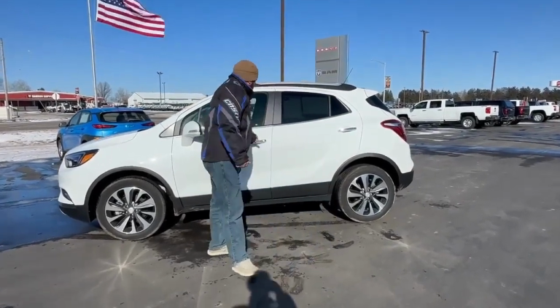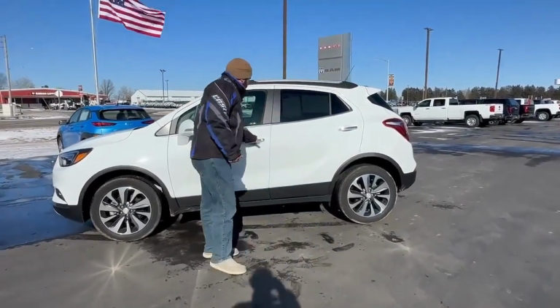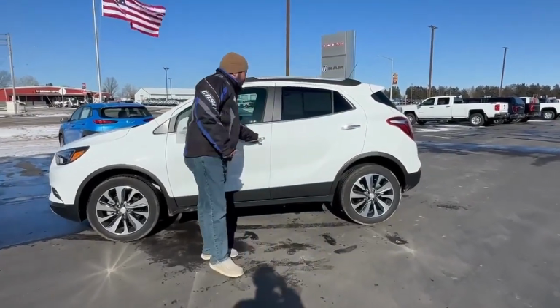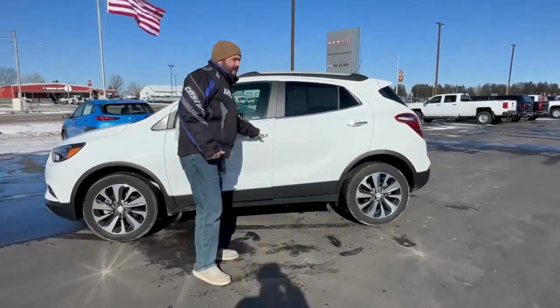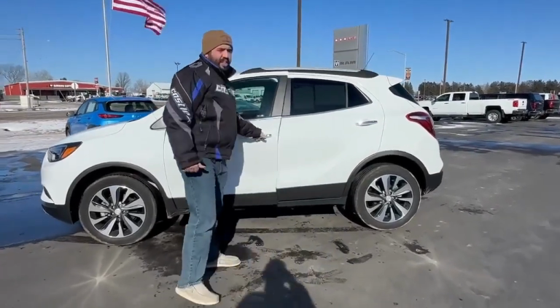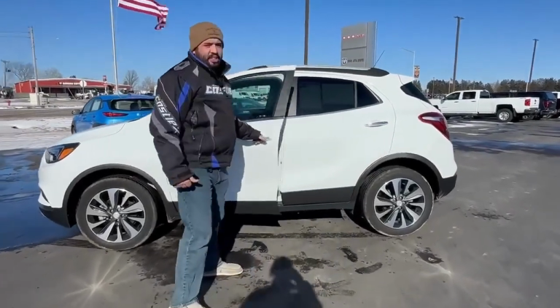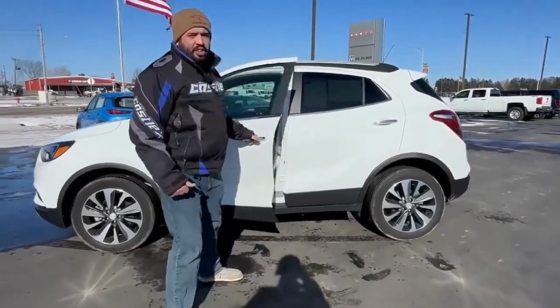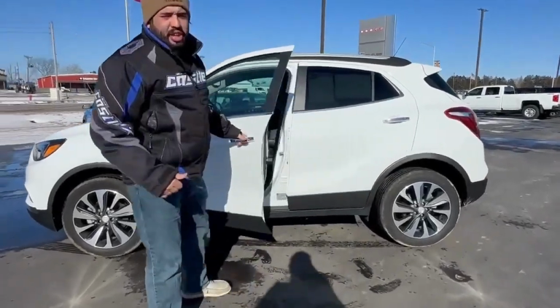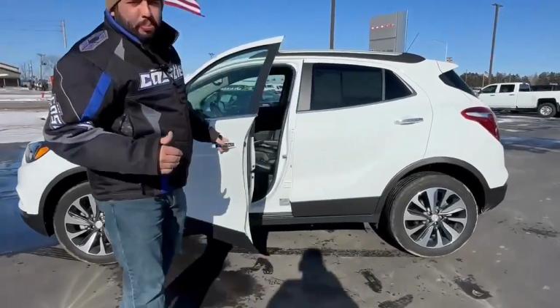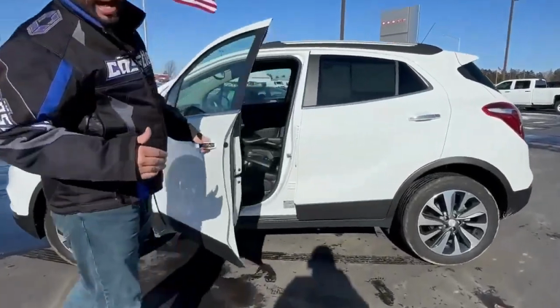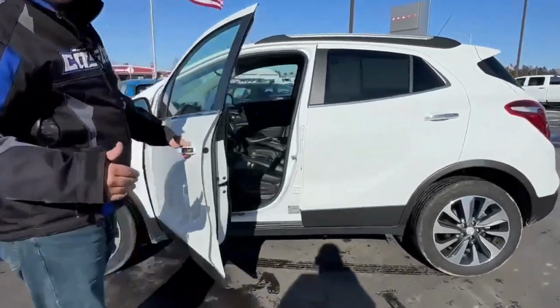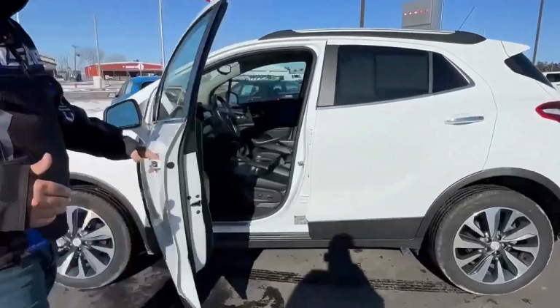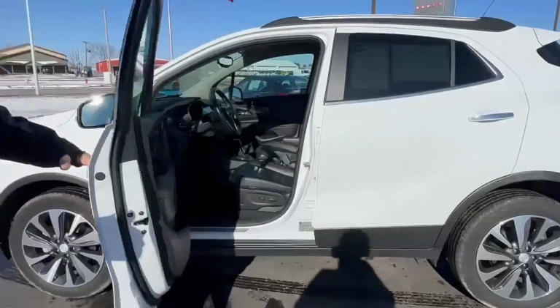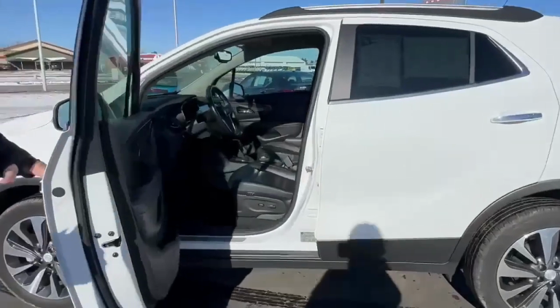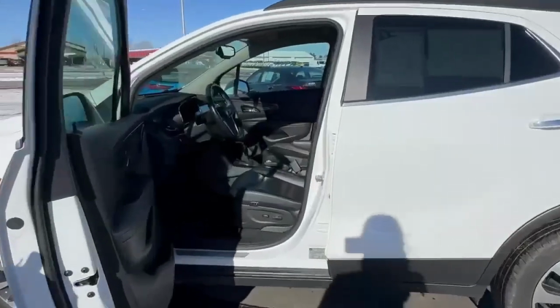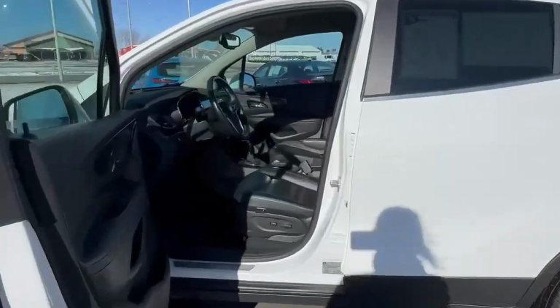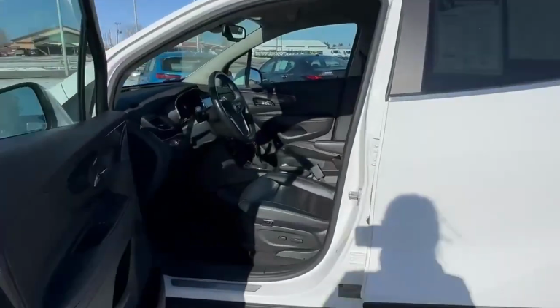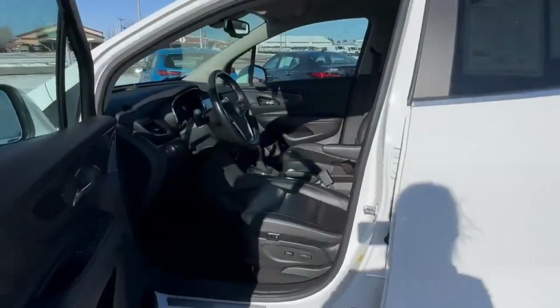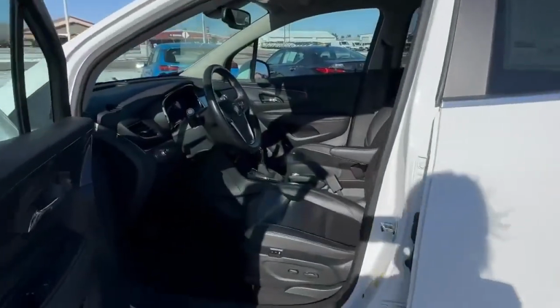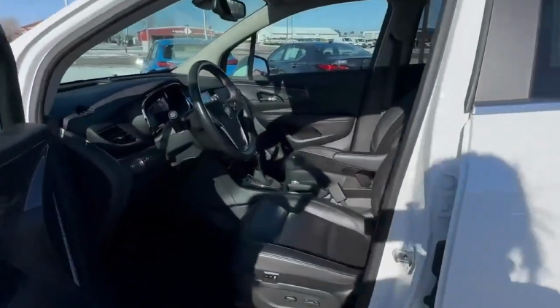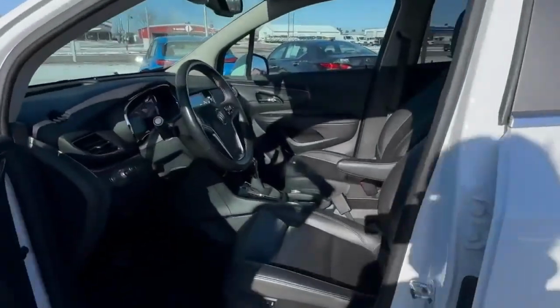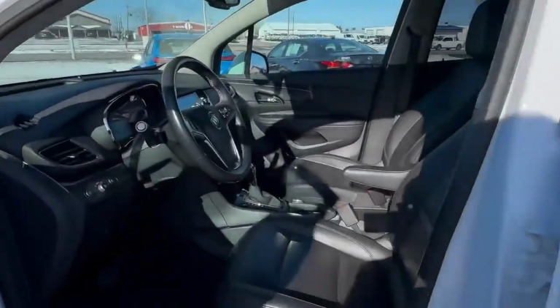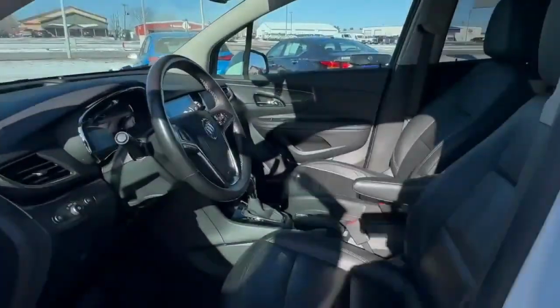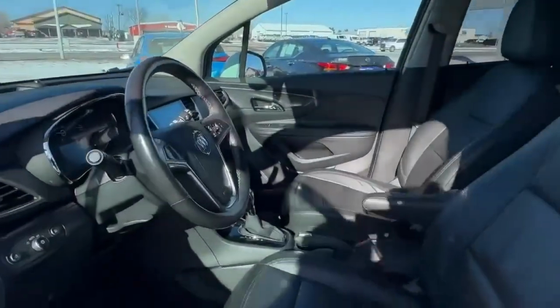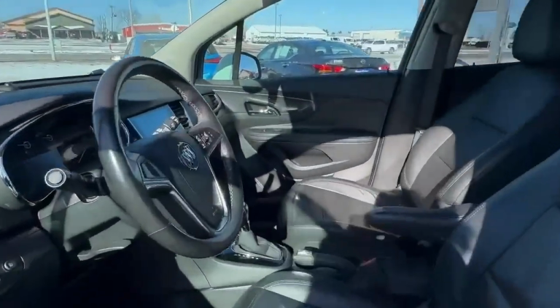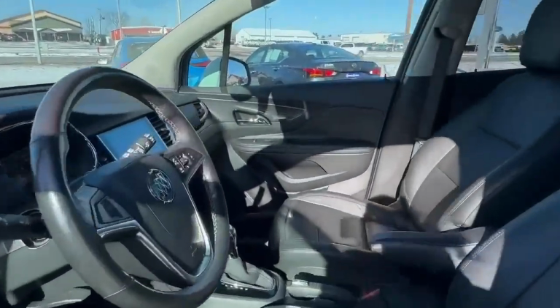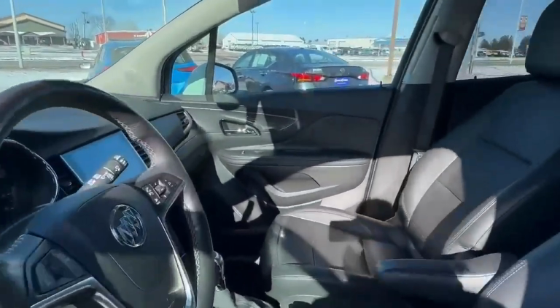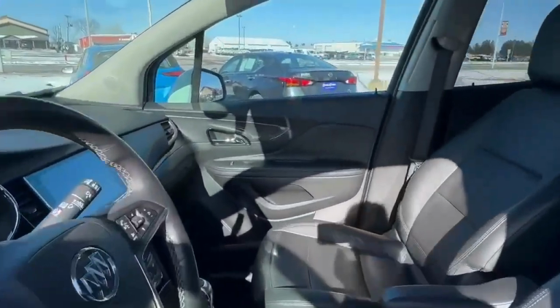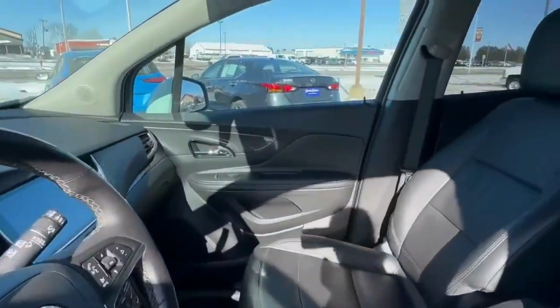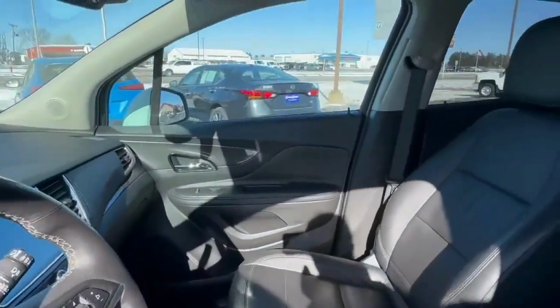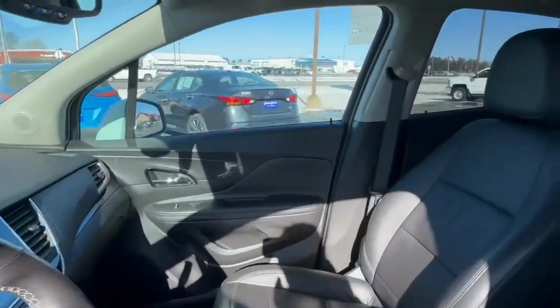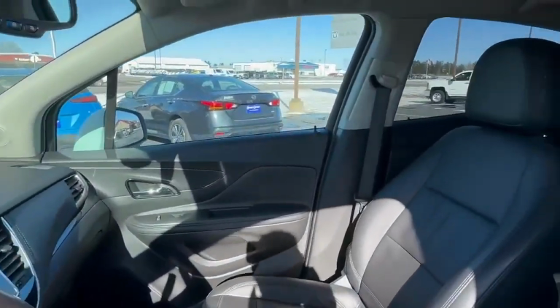If you come take a look at the interior, you're going to get a black leather interior. You're going to get power seats with heated seats and a heated steering wheel.